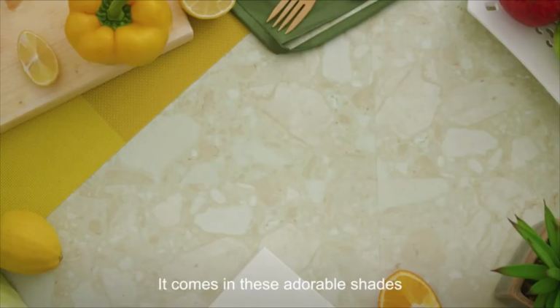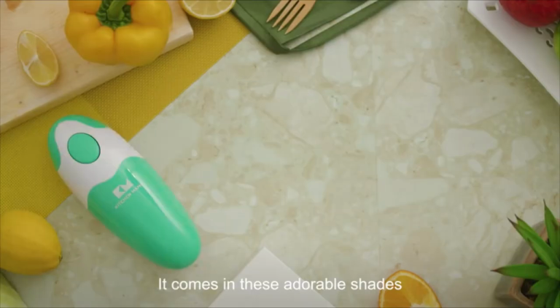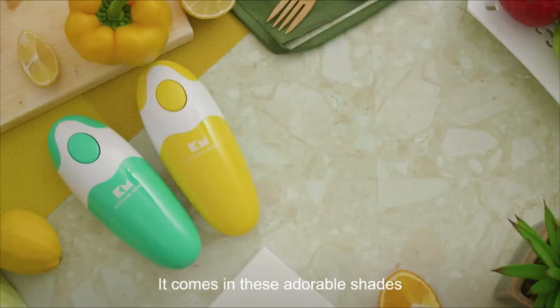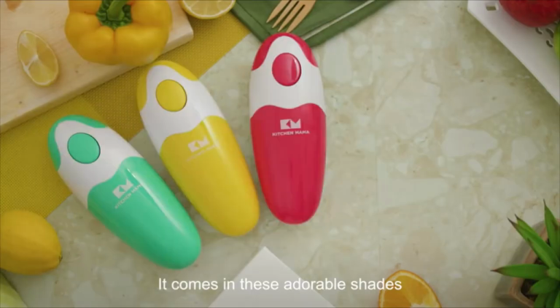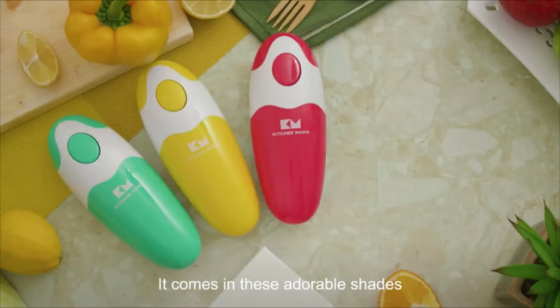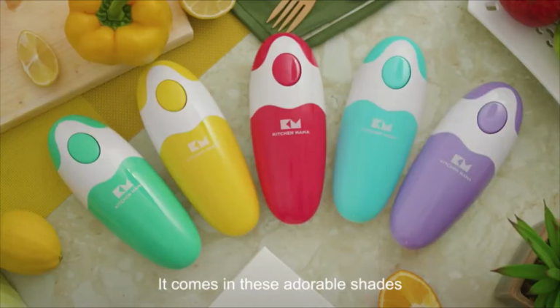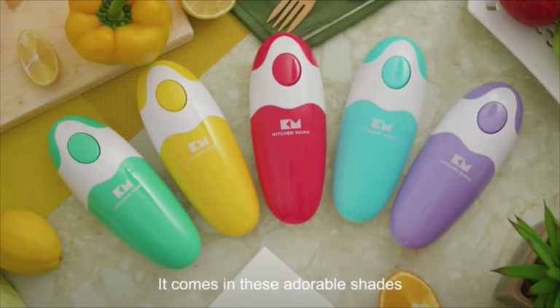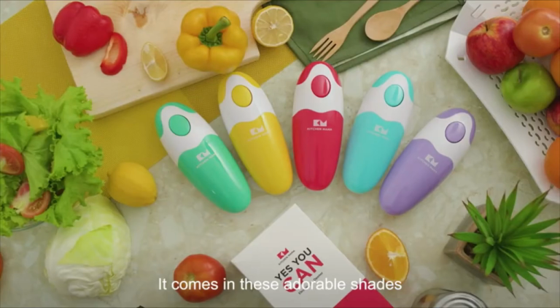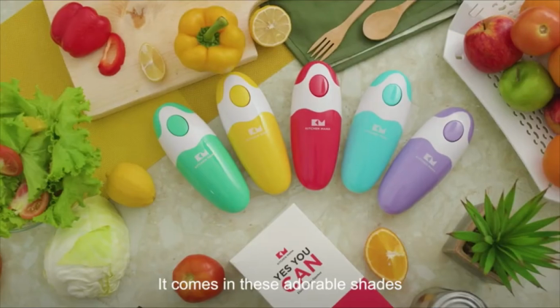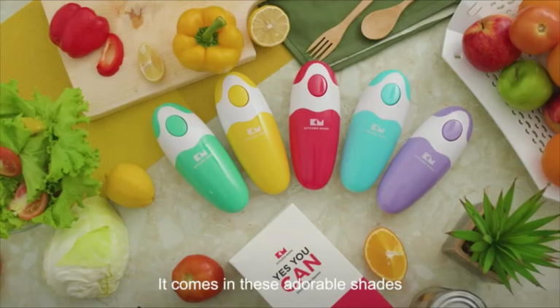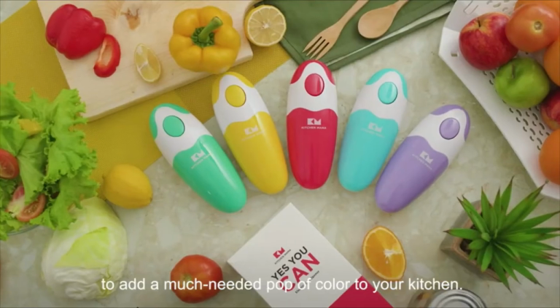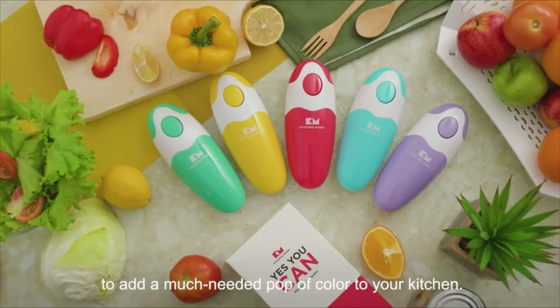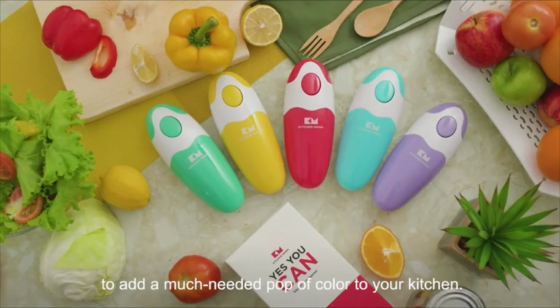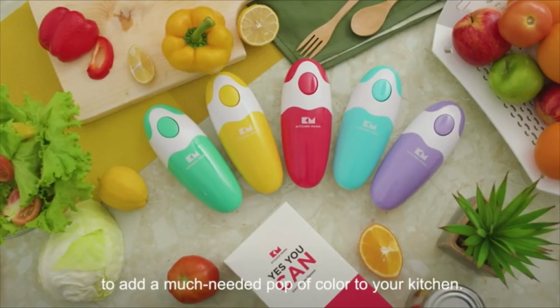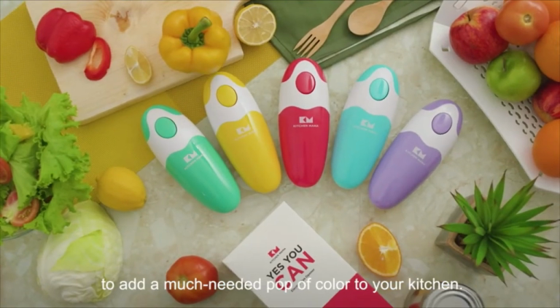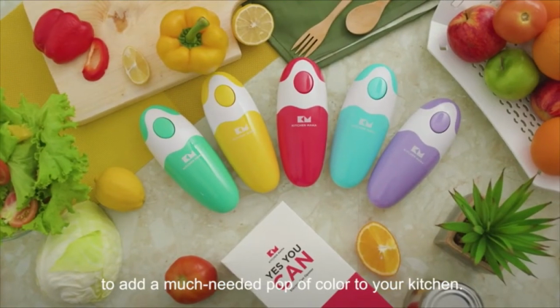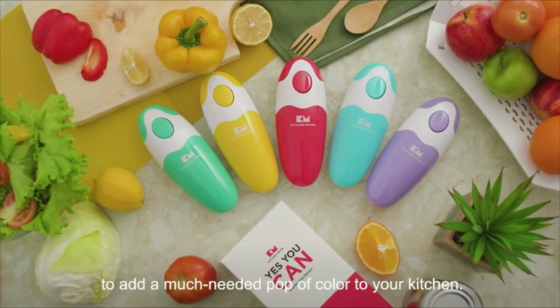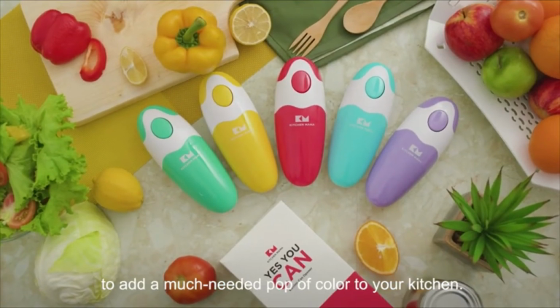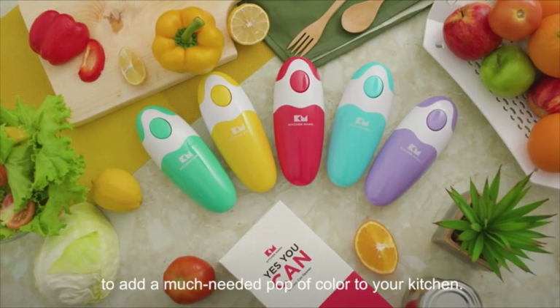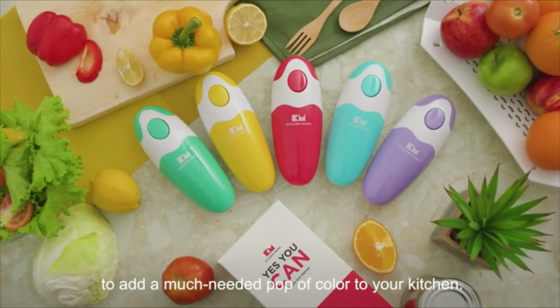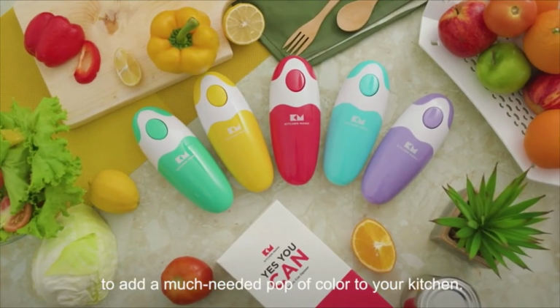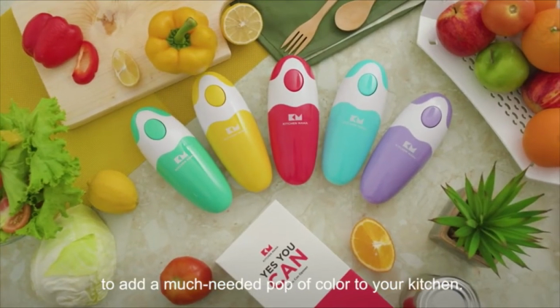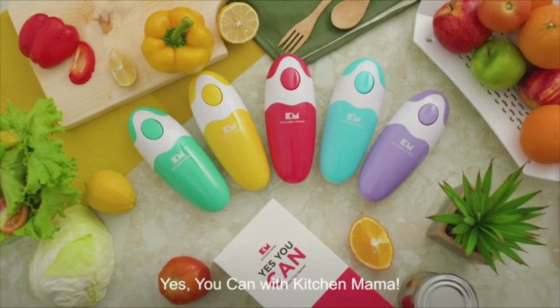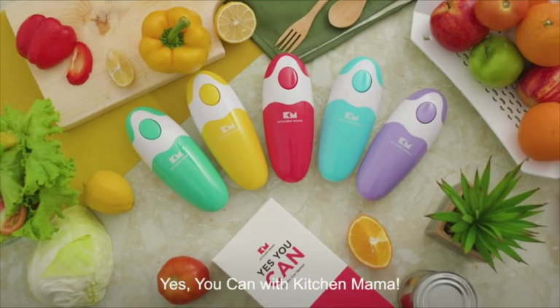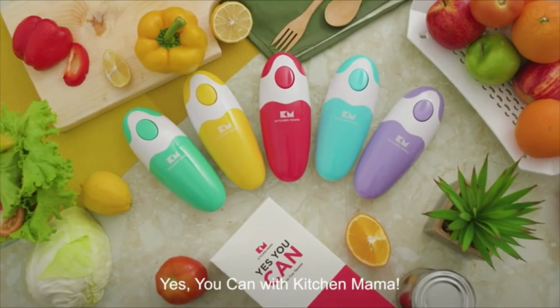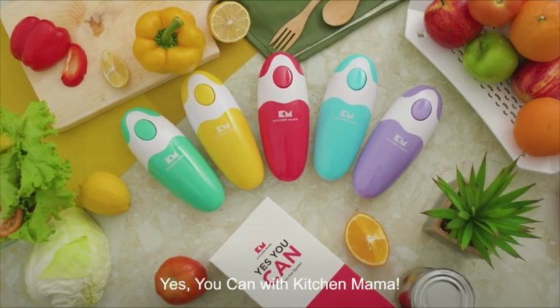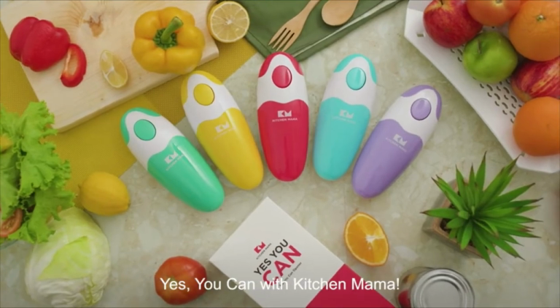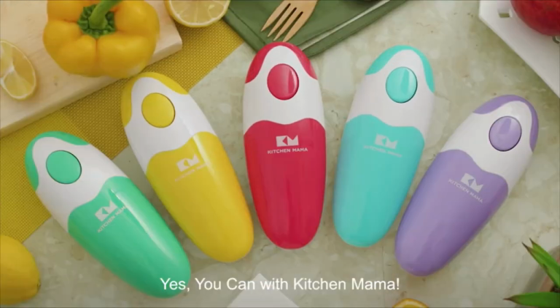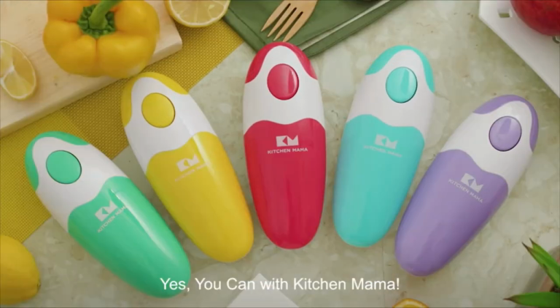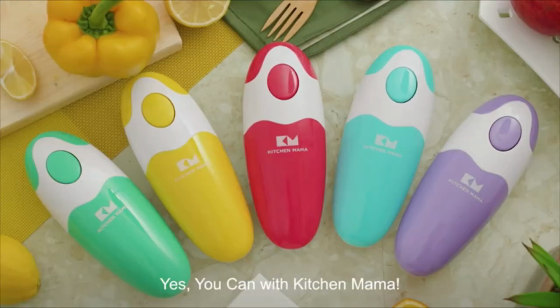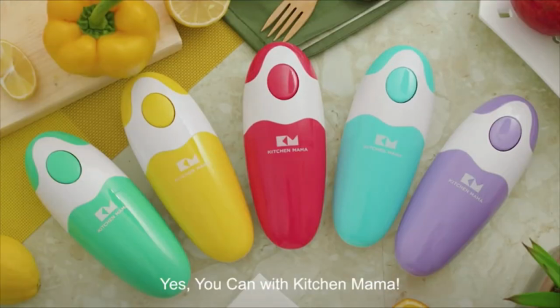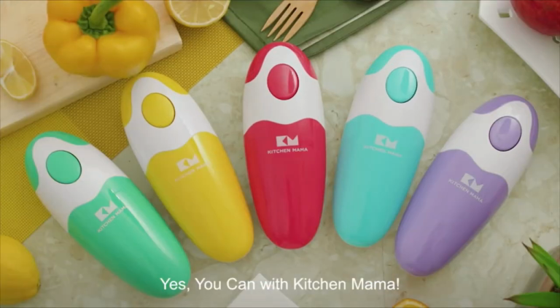It comes in these adorable shades to add a much needed pop of color to your kitchen. Yes, you can with Kitchen Mama.